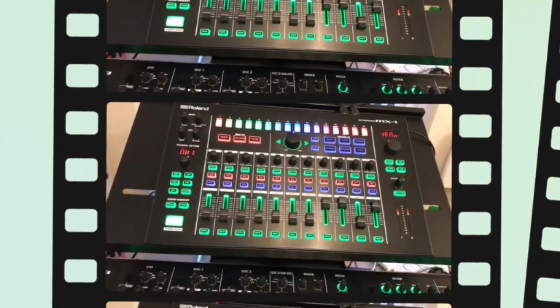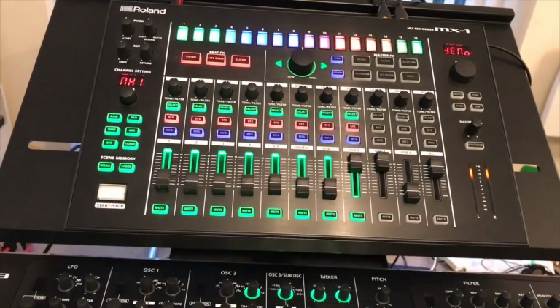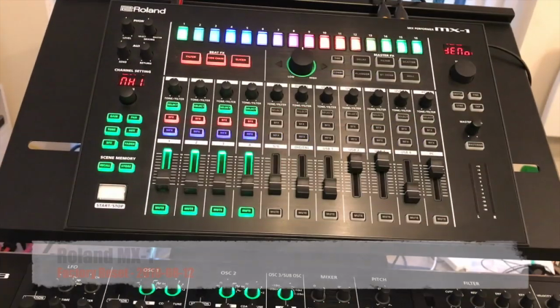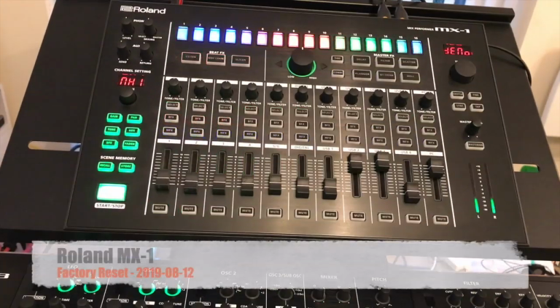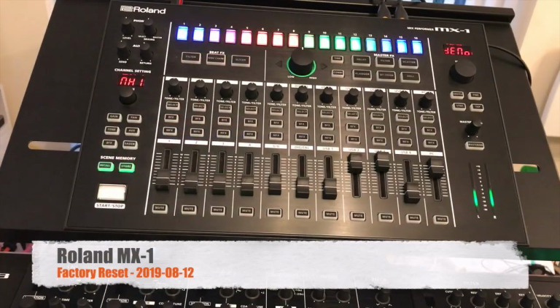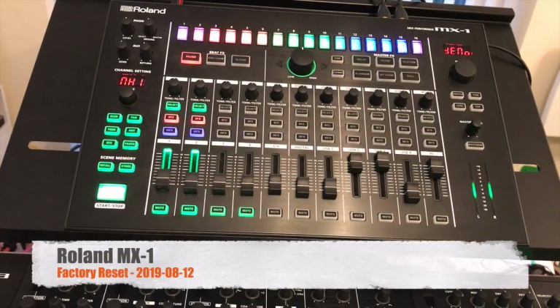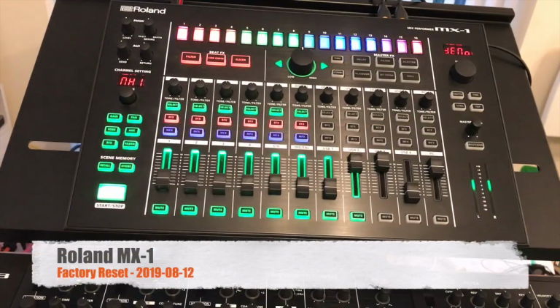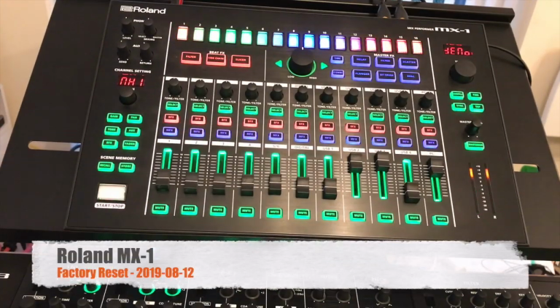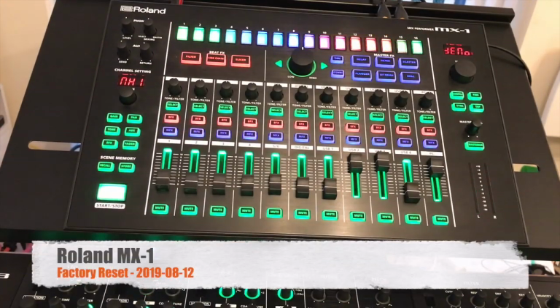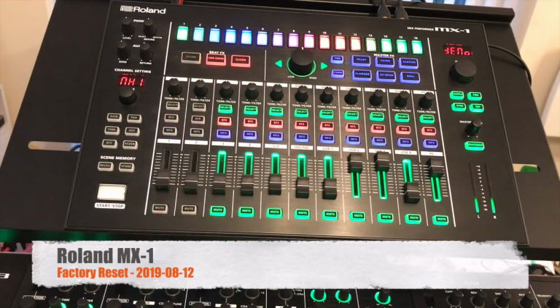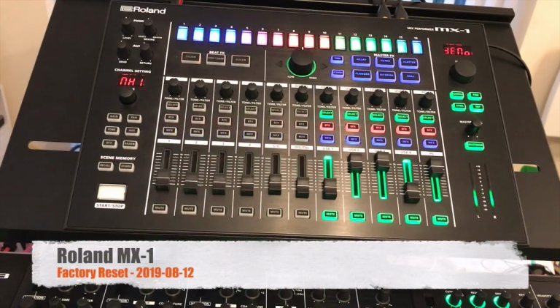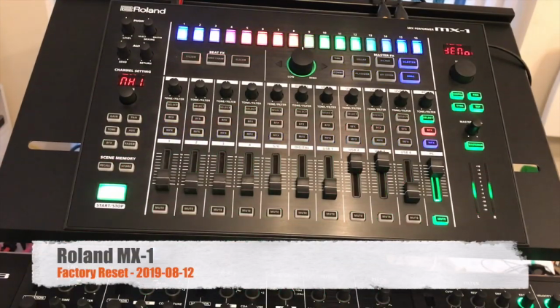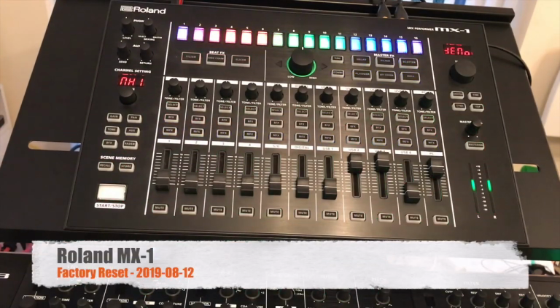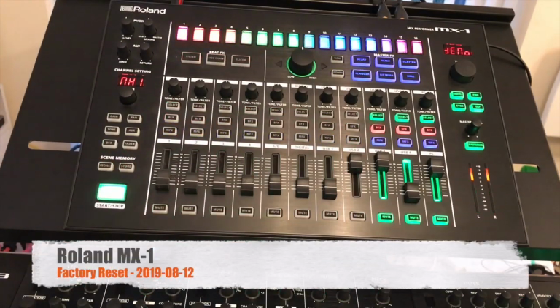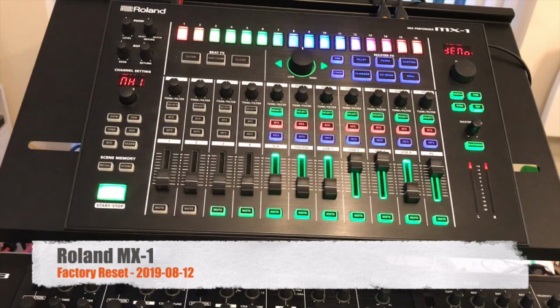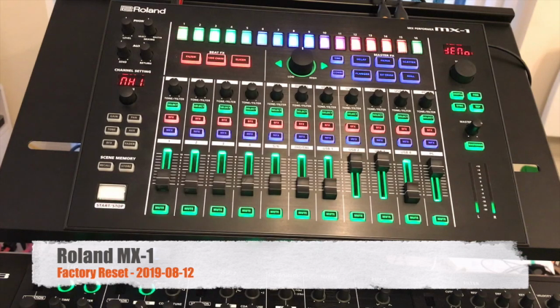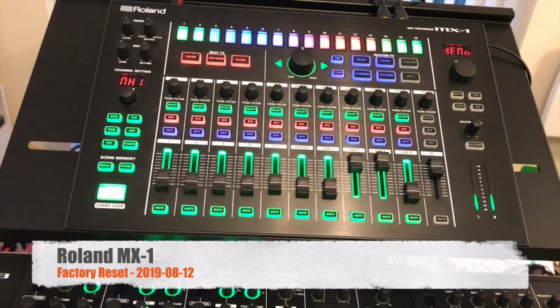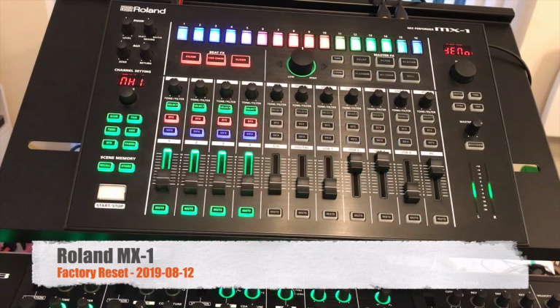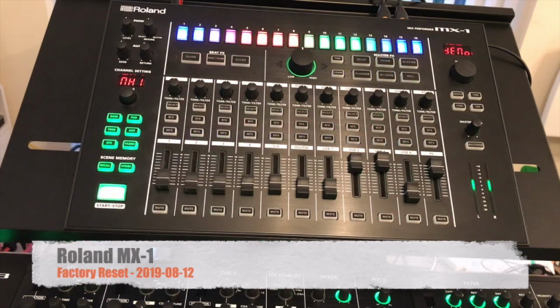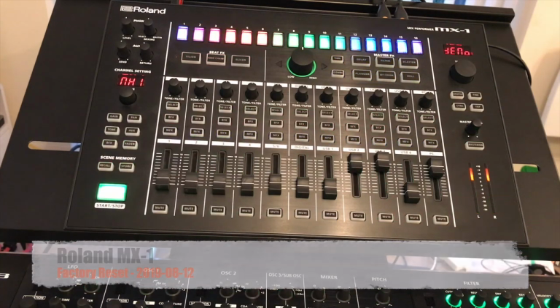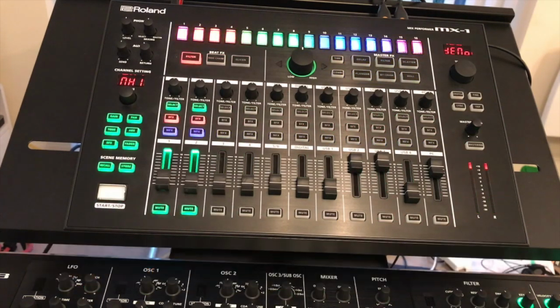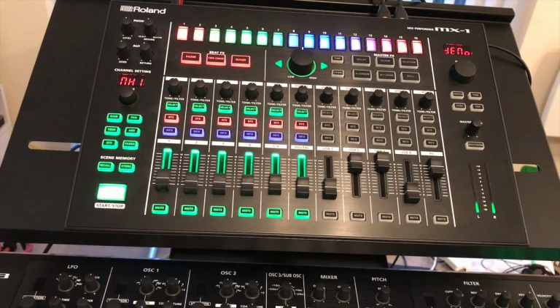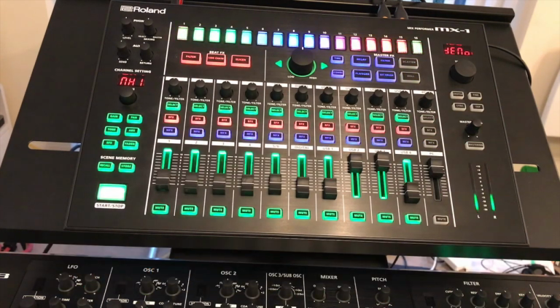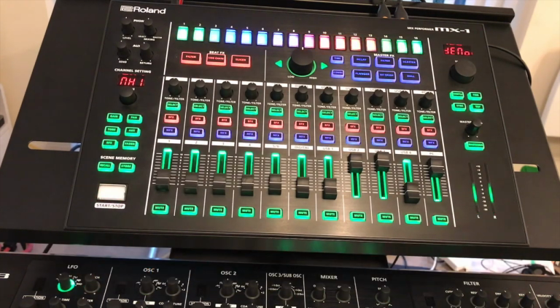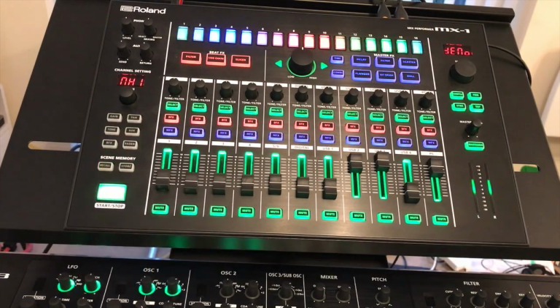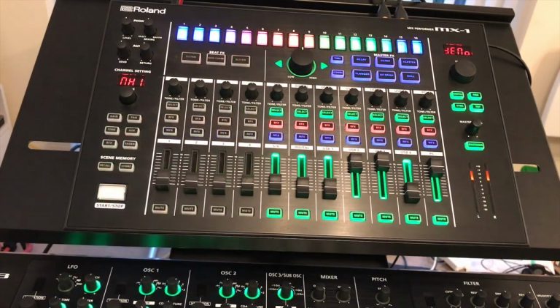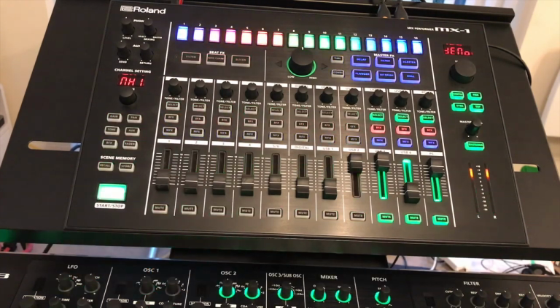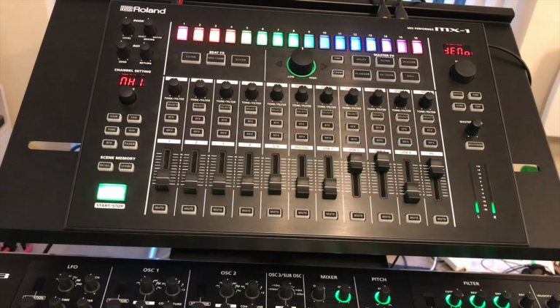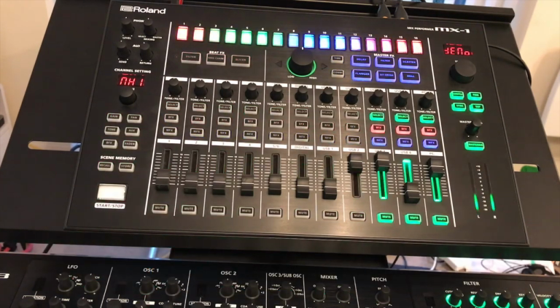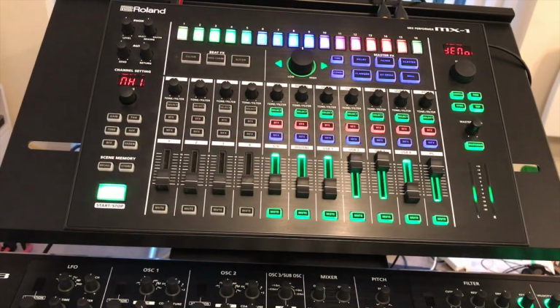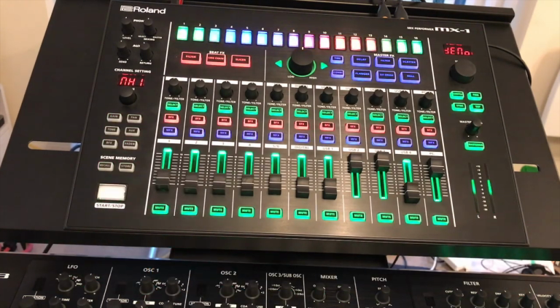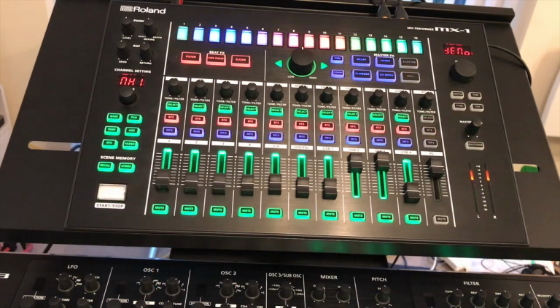To perform the factory reset on the MX-1, as with the other ARIA instruments, it's a relatively simple procedure.